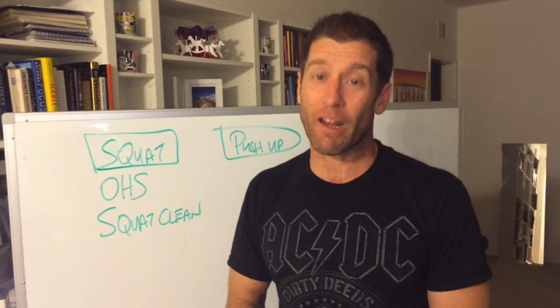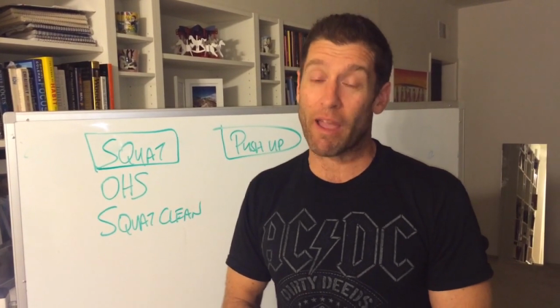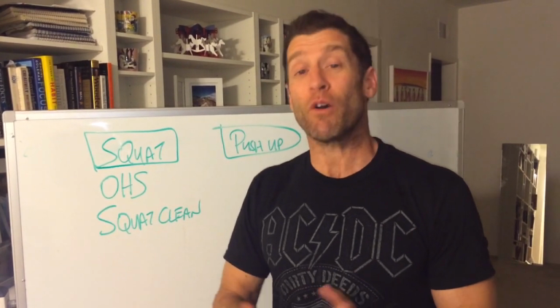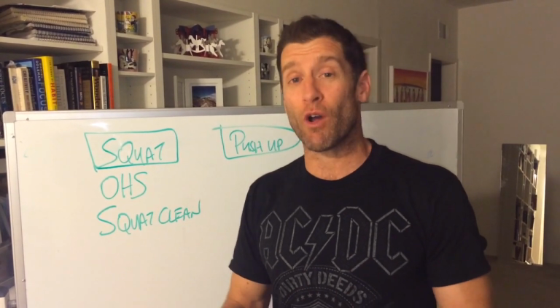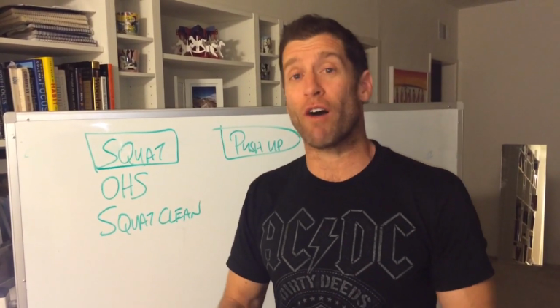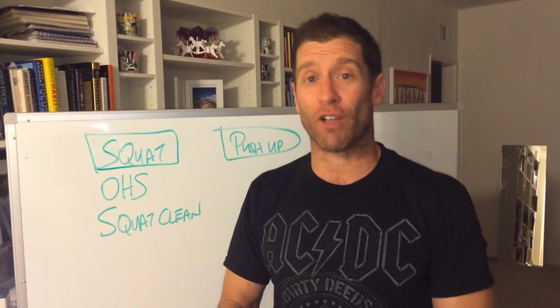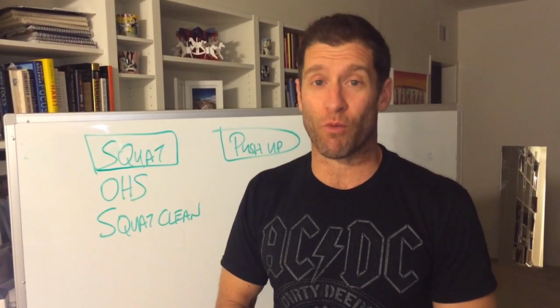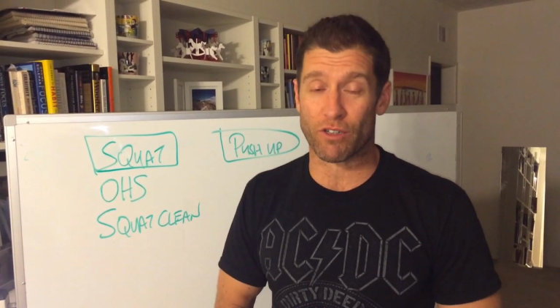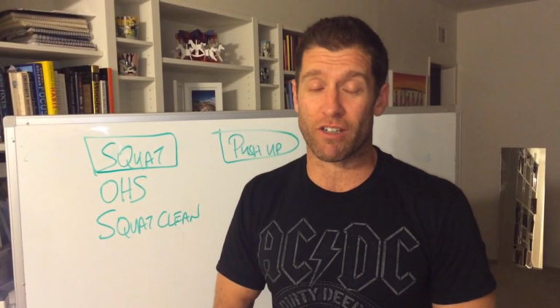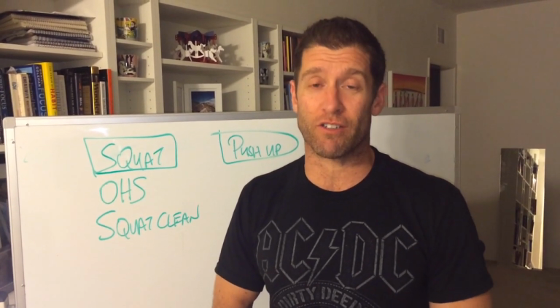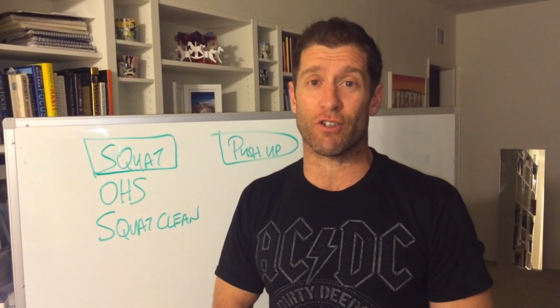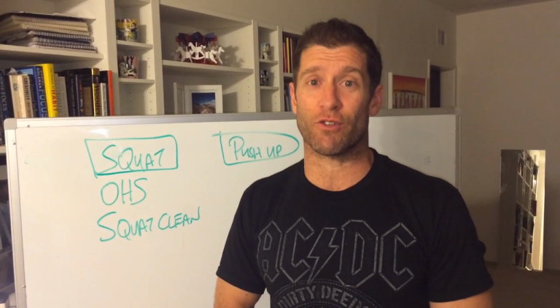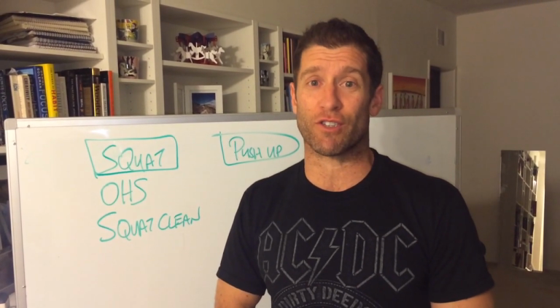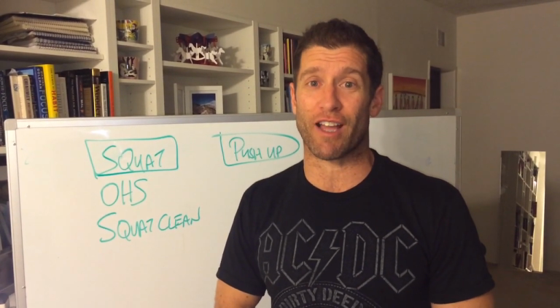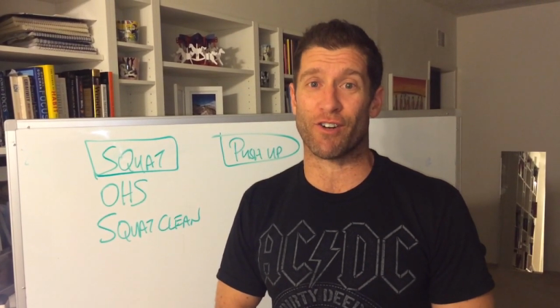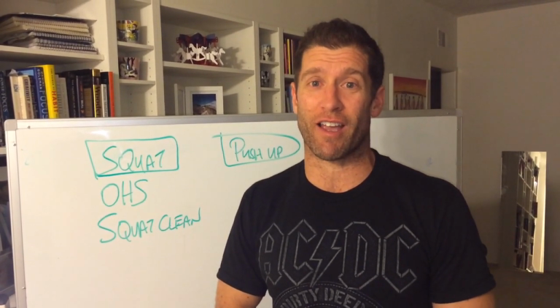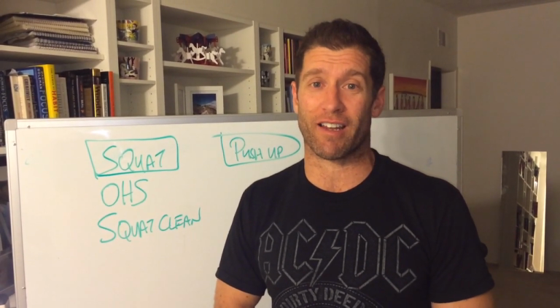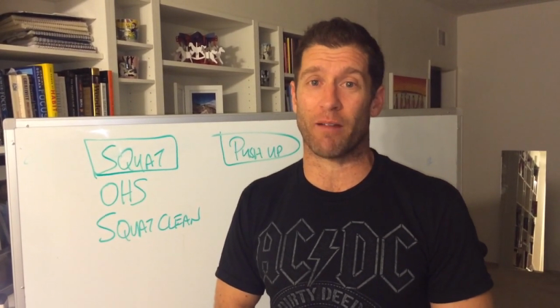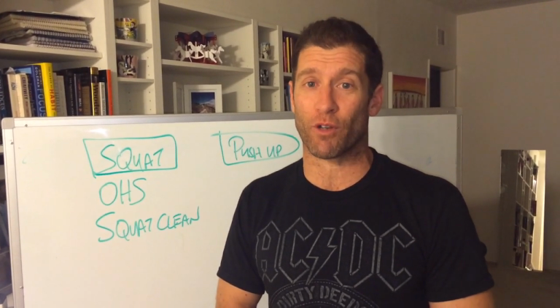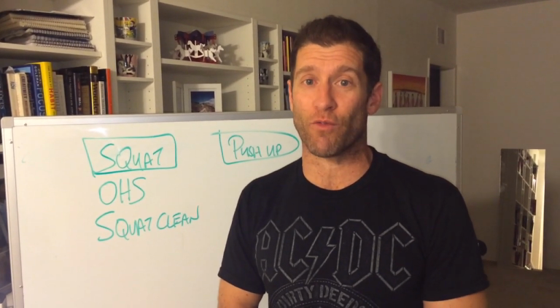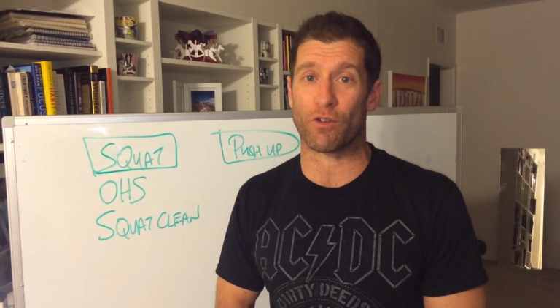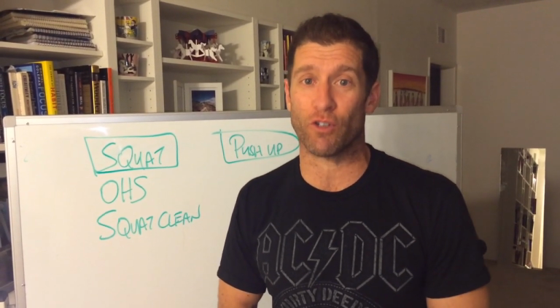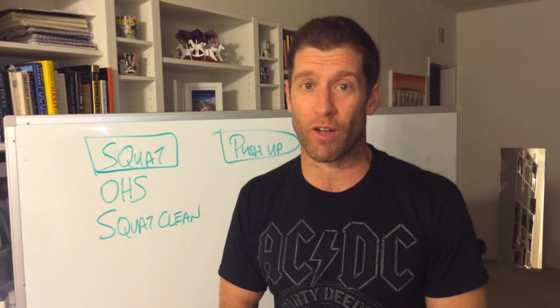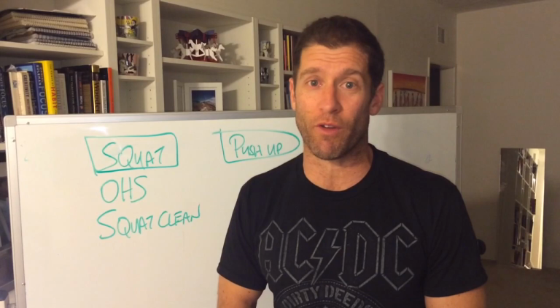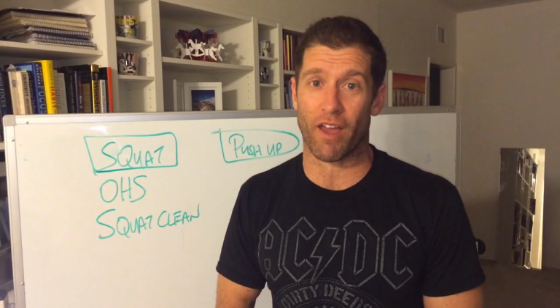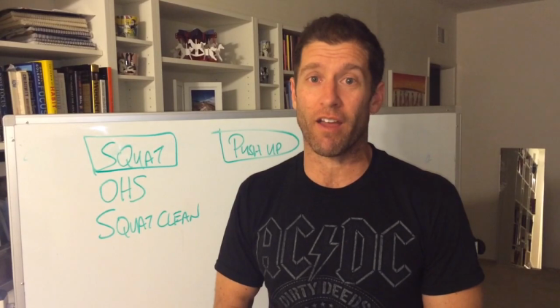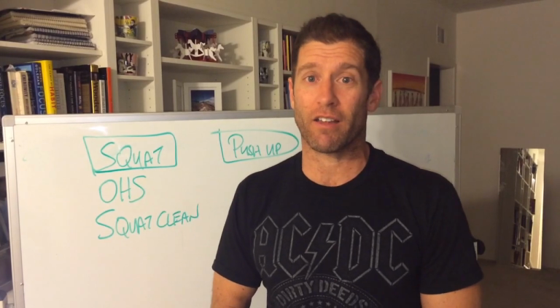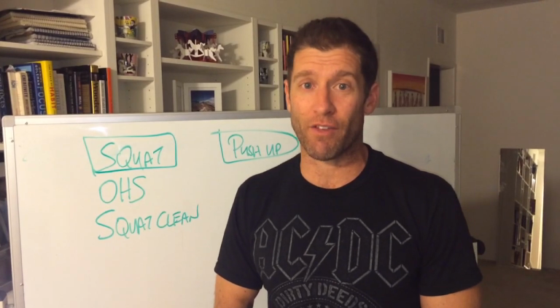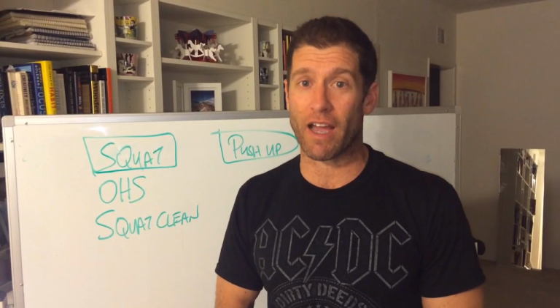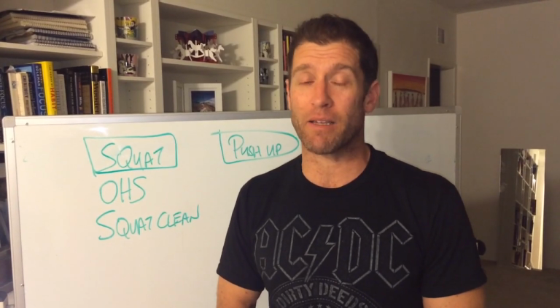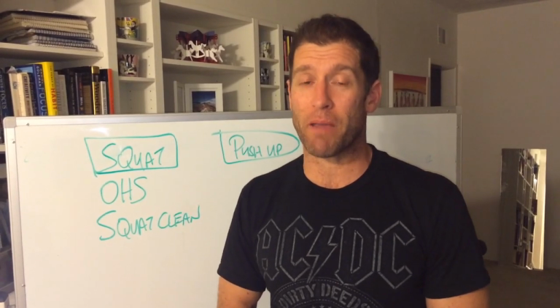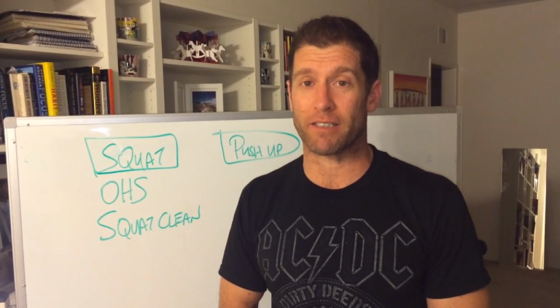Anyway, we all have a lot of work to do this cycle and I'm looking forward to doing it with you. Love you guys. Peace.